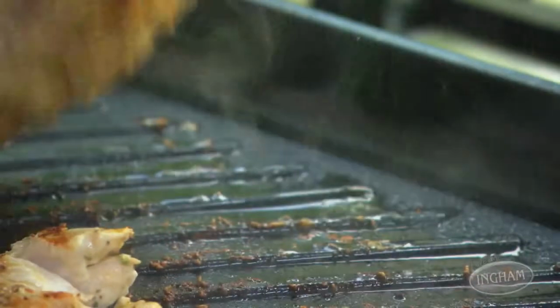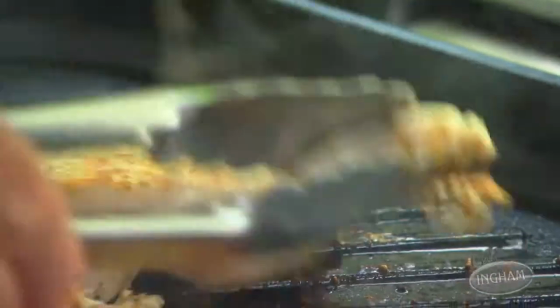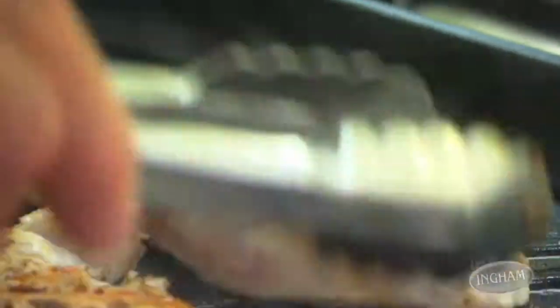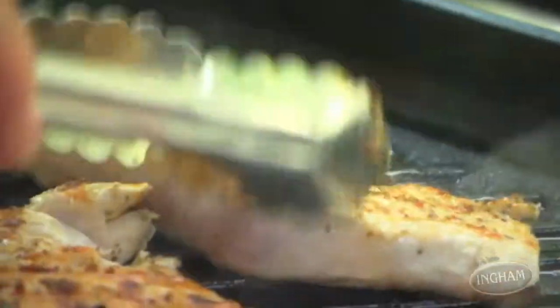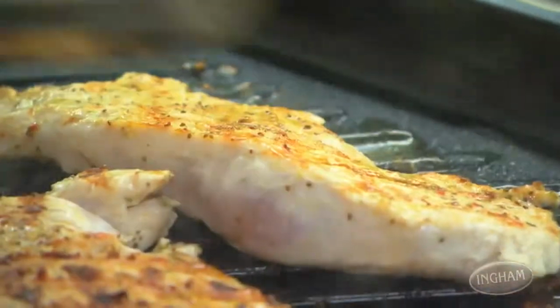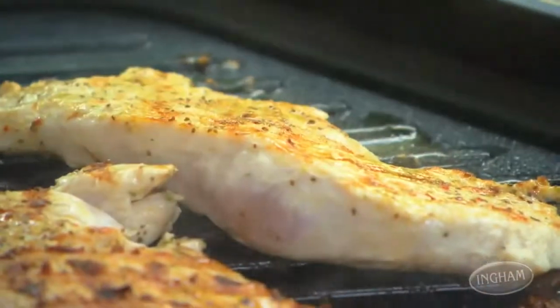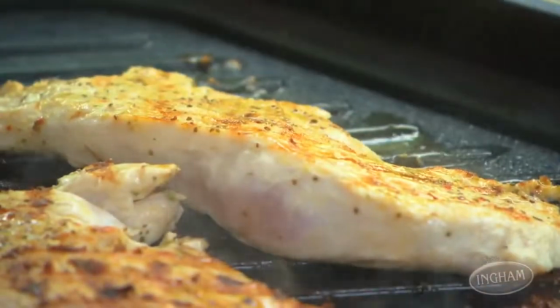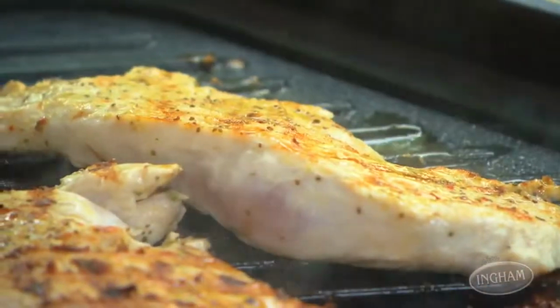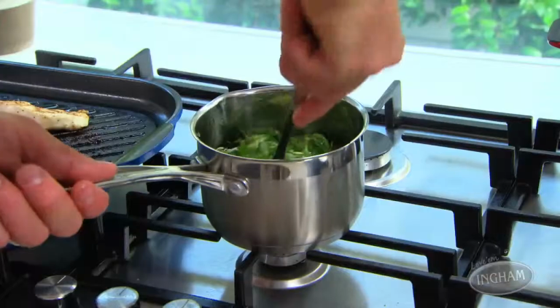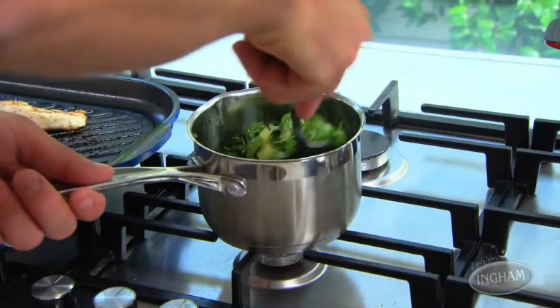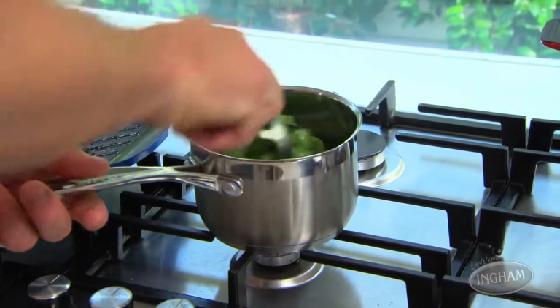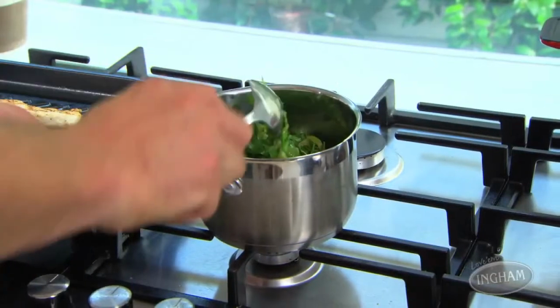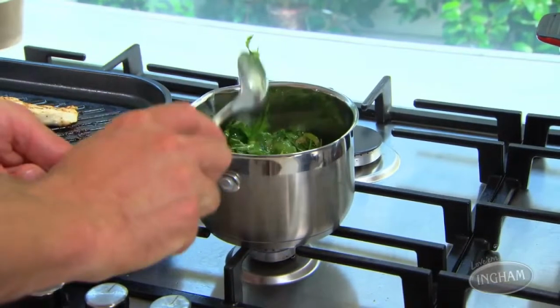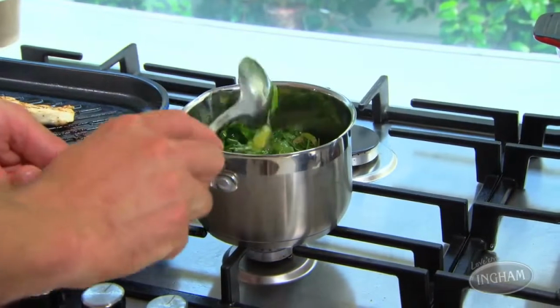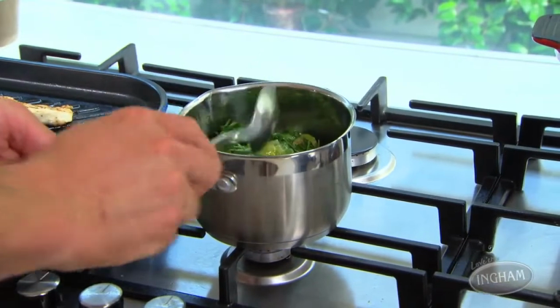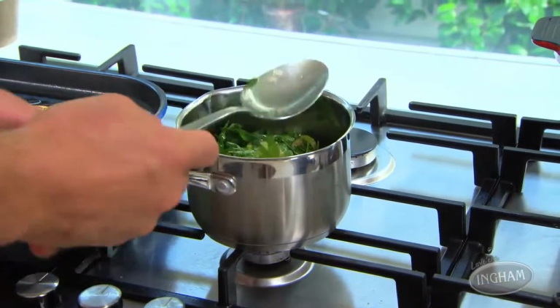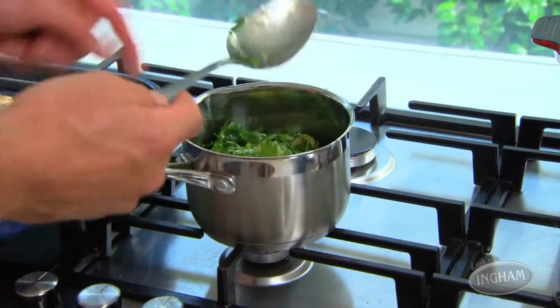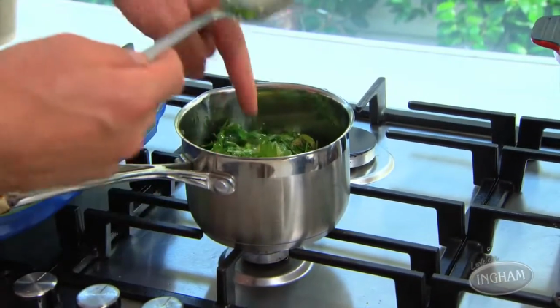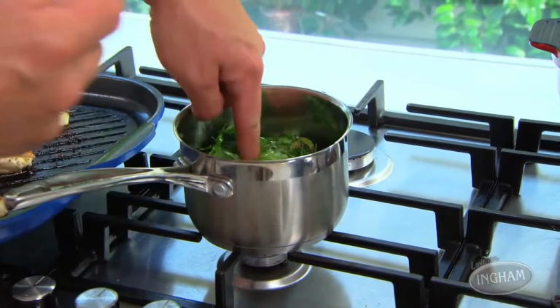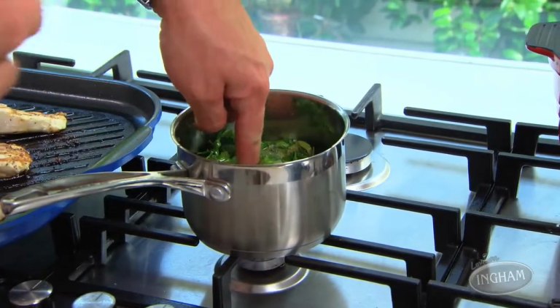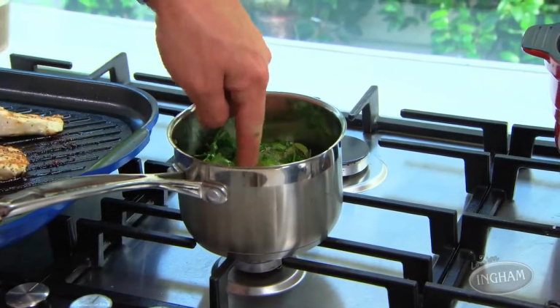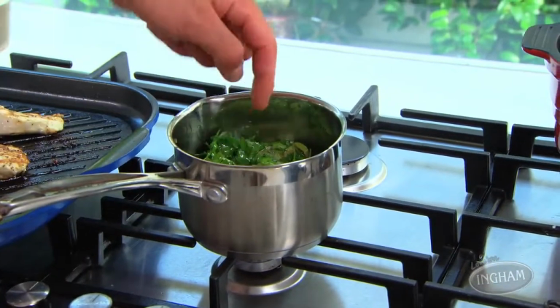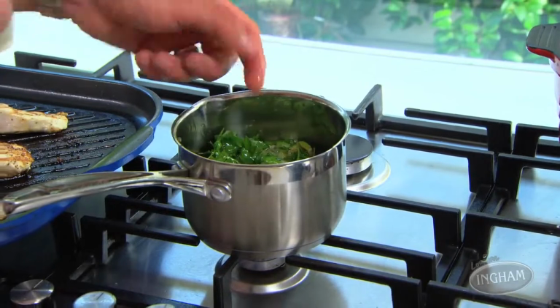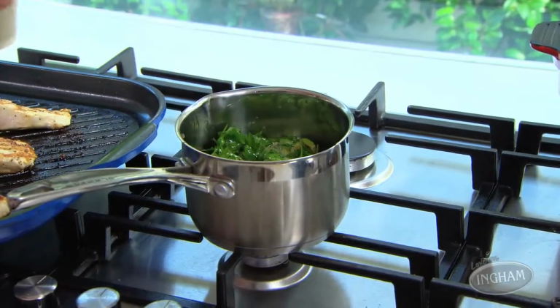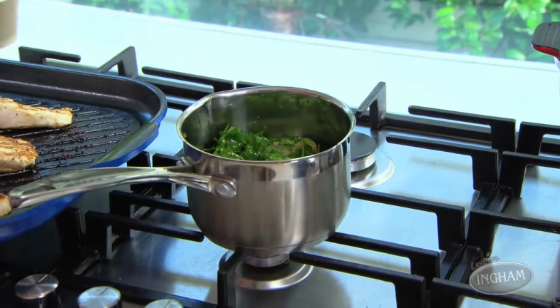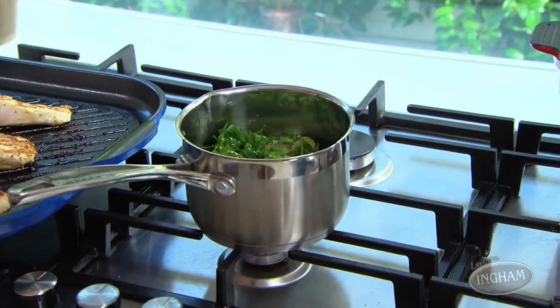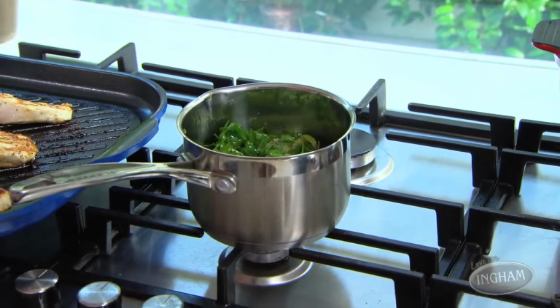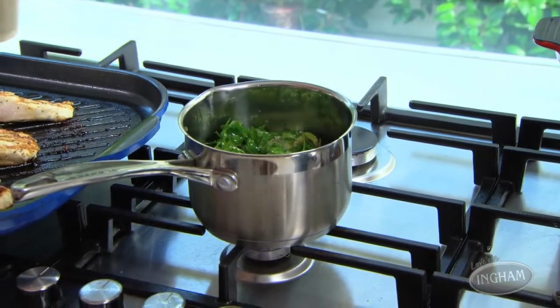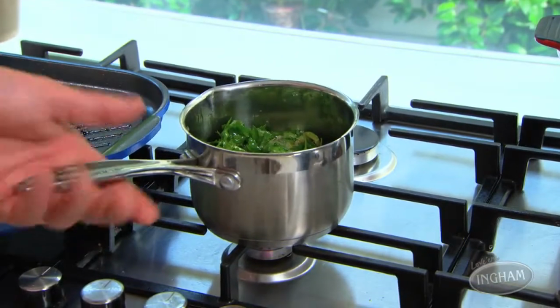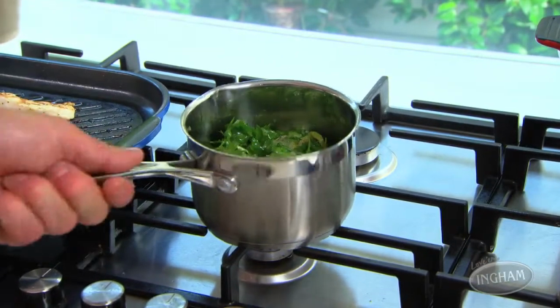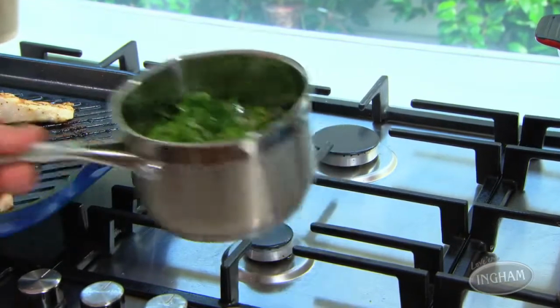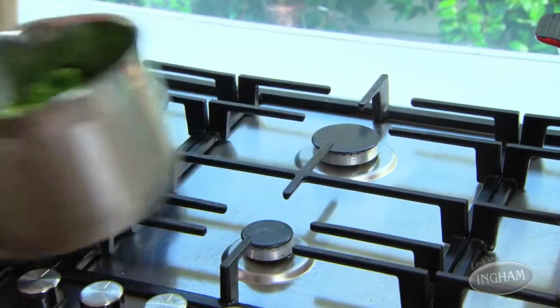Now this is the secret: you only heat it until it's just too hot to touch, then turn the heat off.